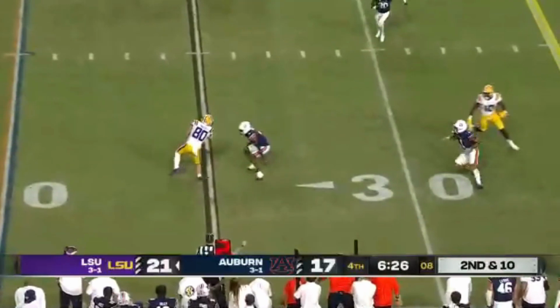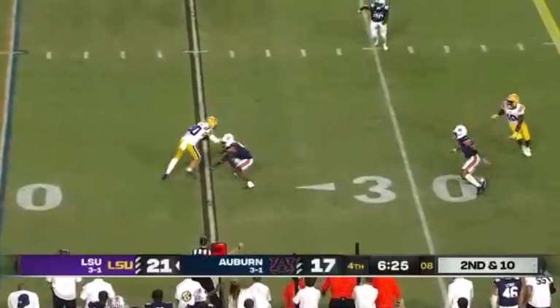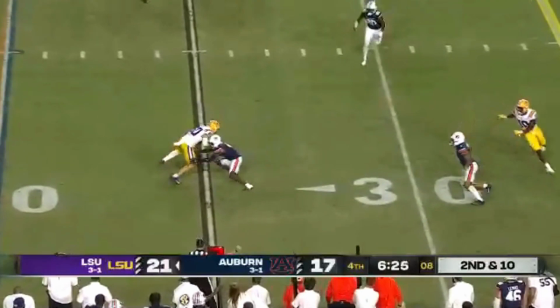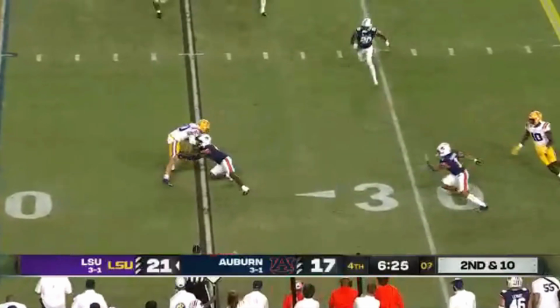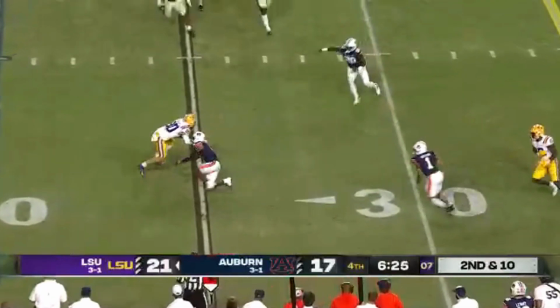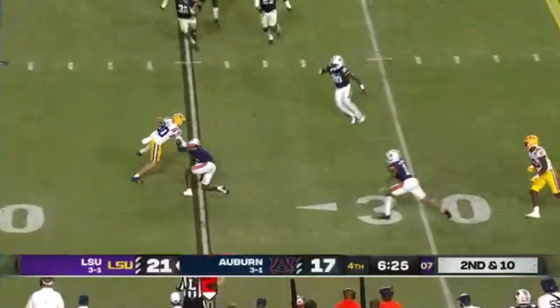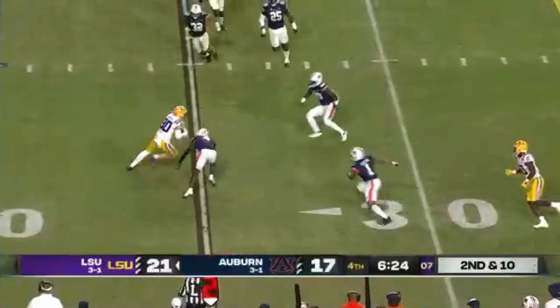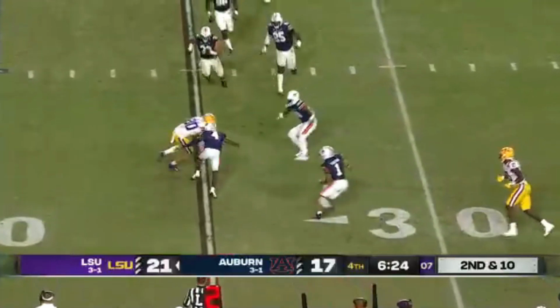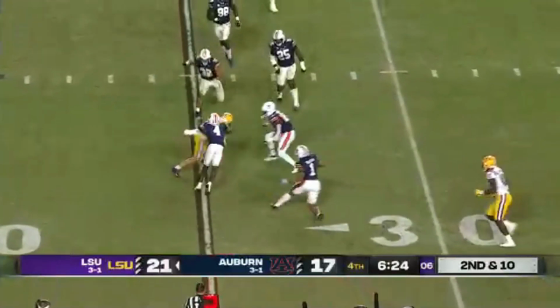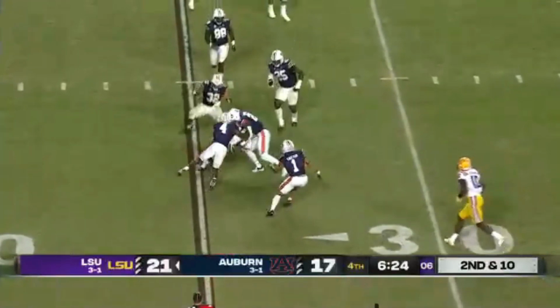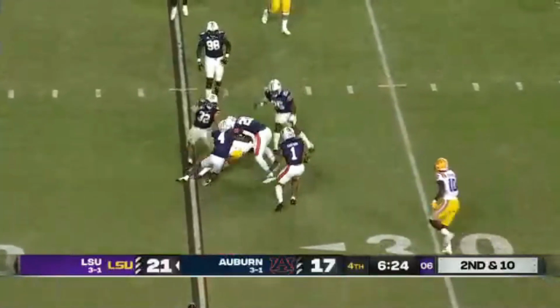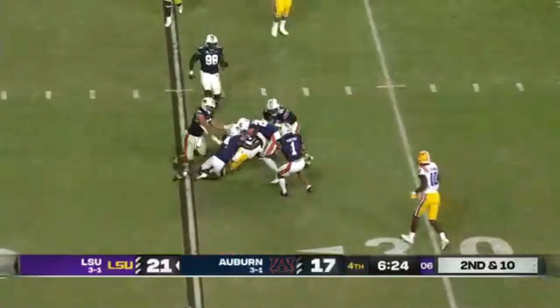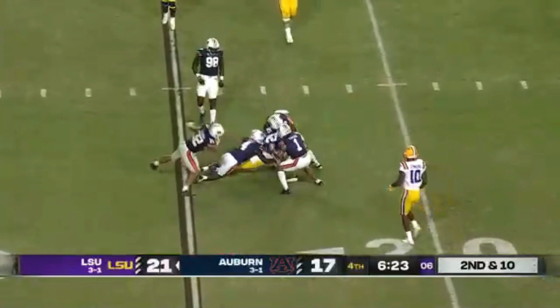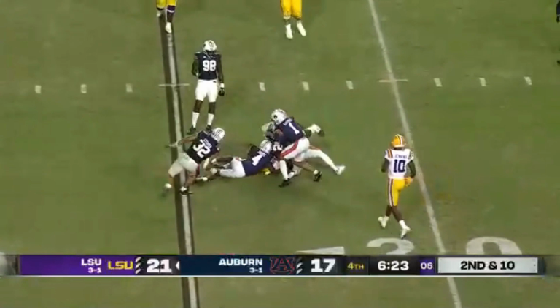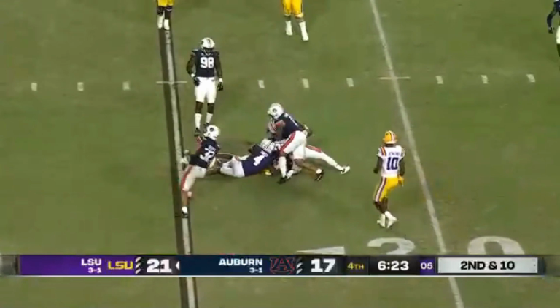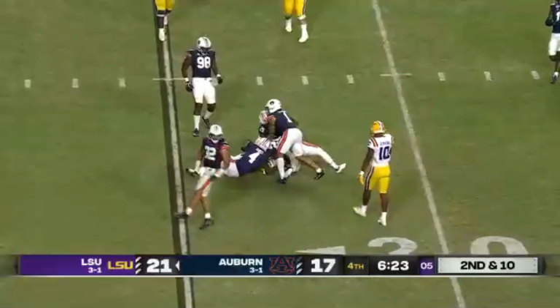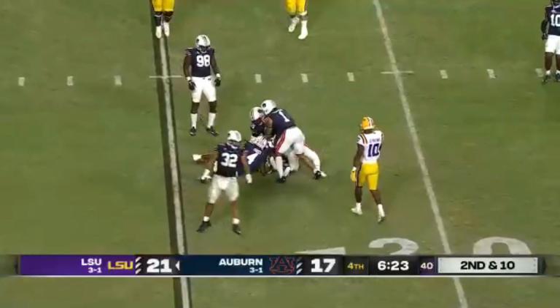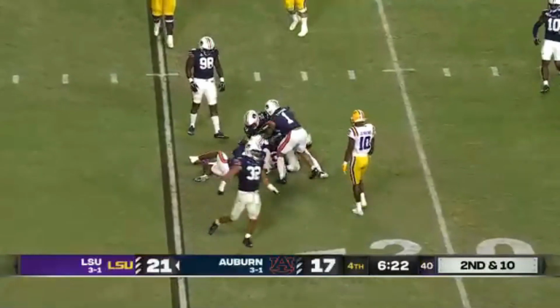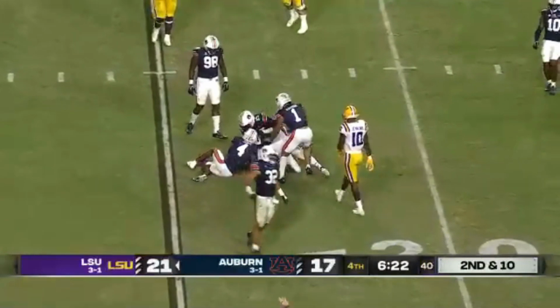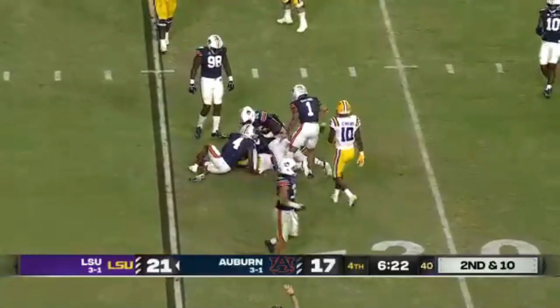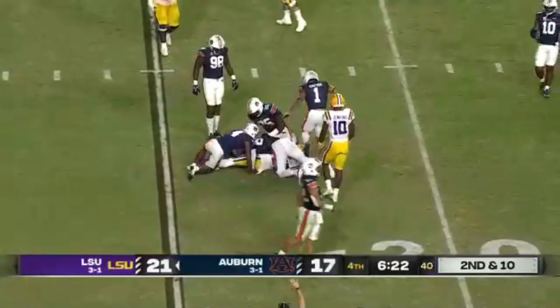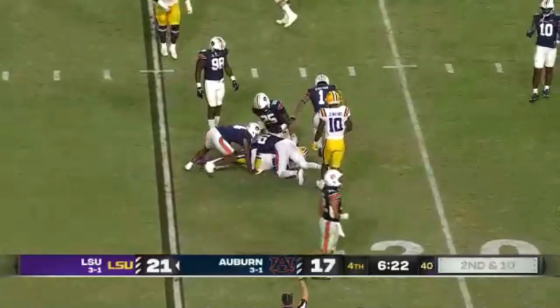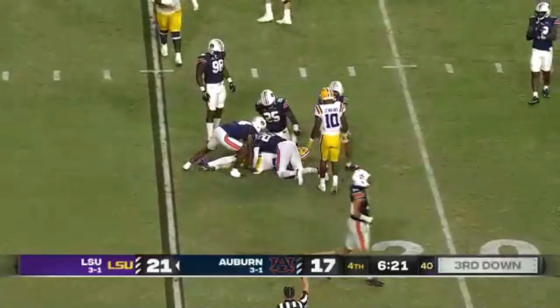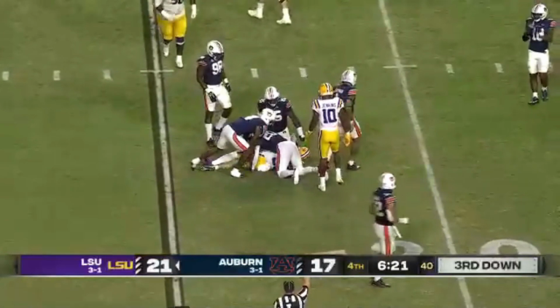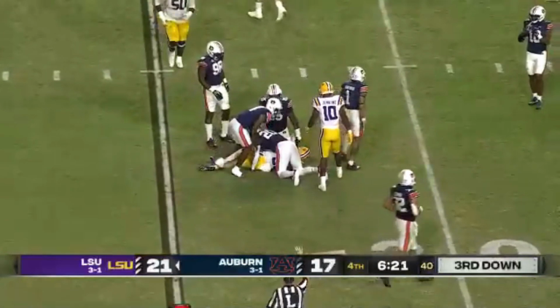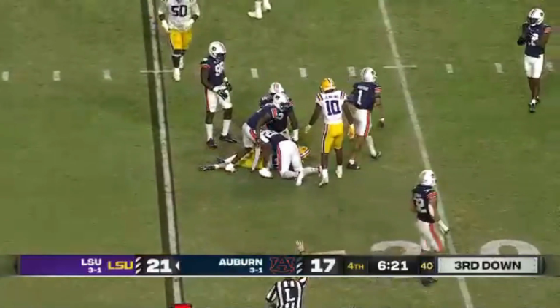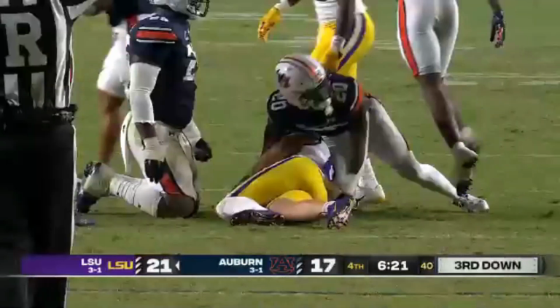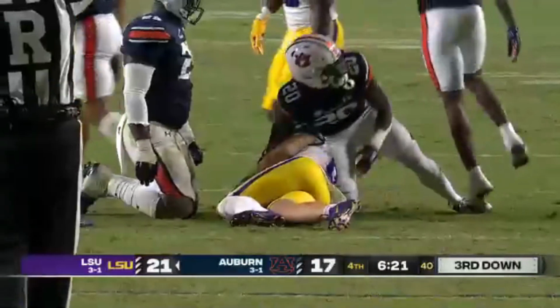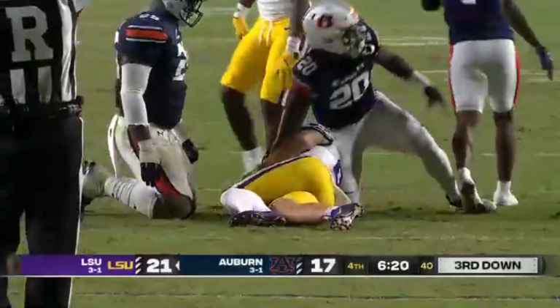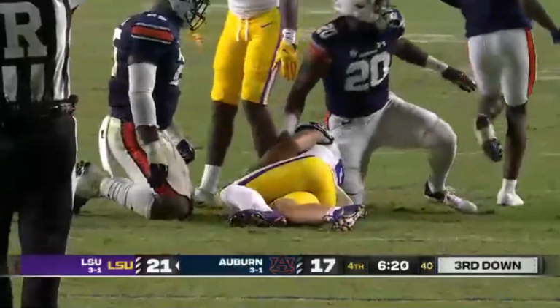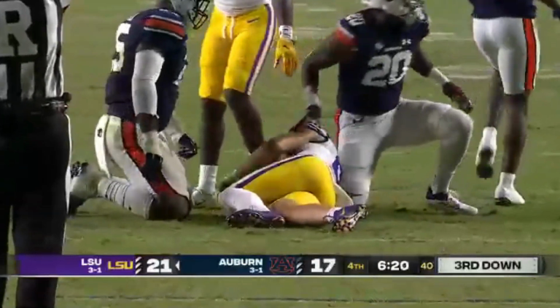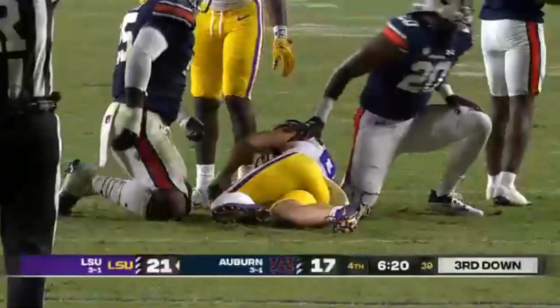Here's Besh and he struggles to shake free against DJ James.